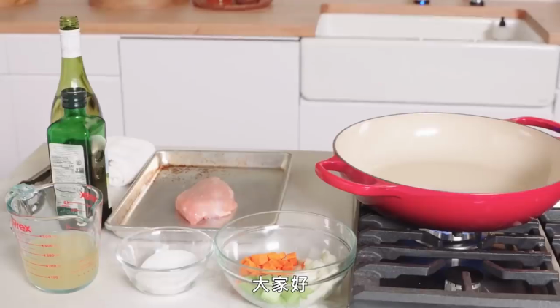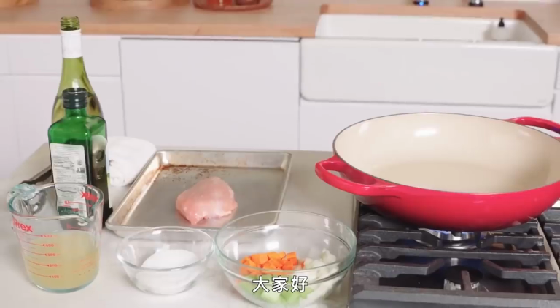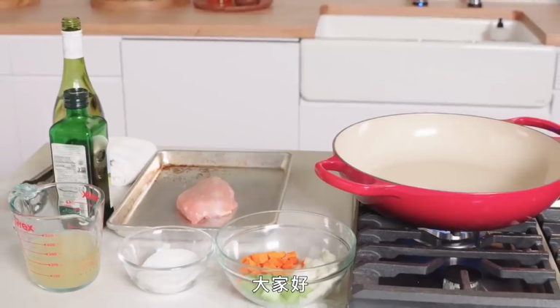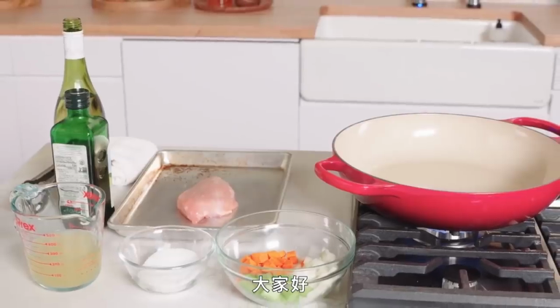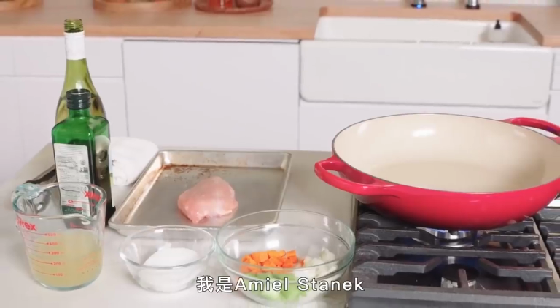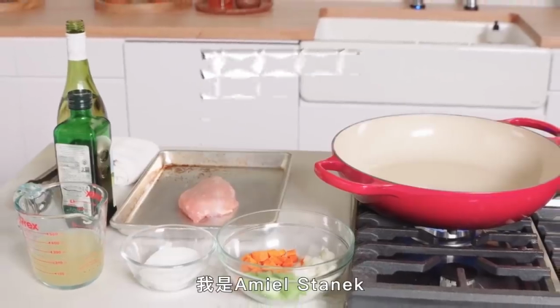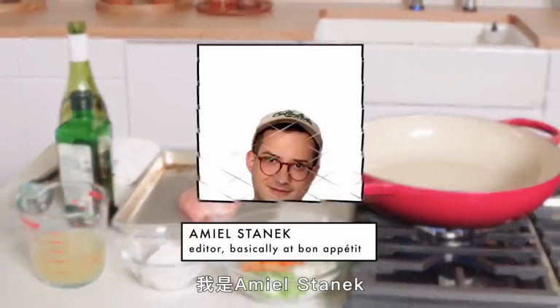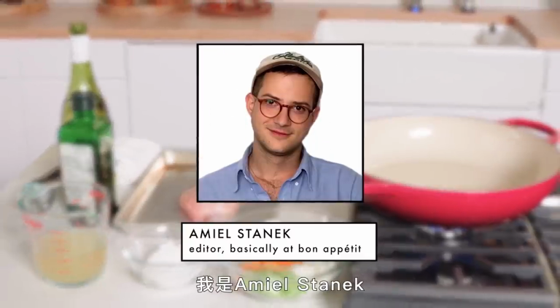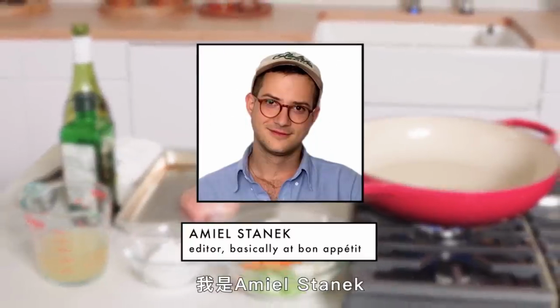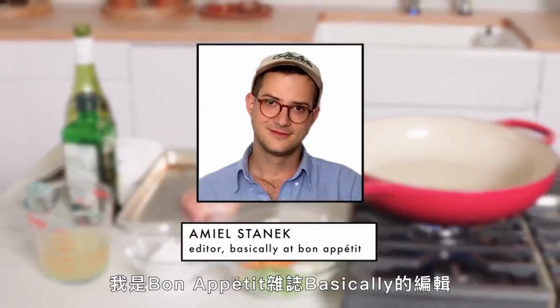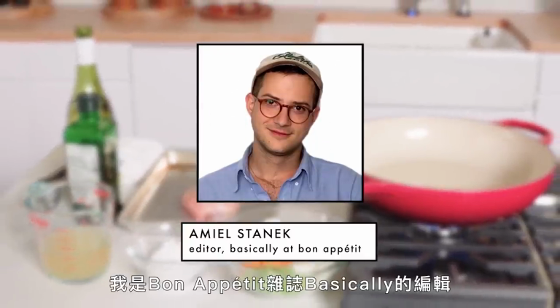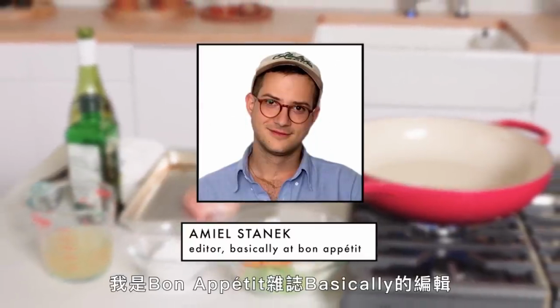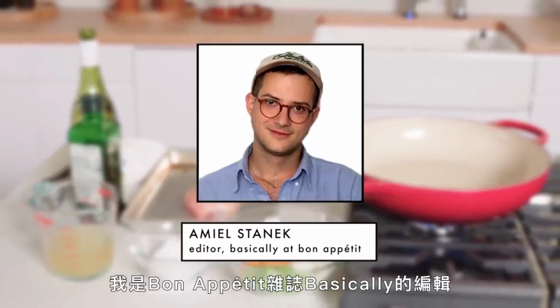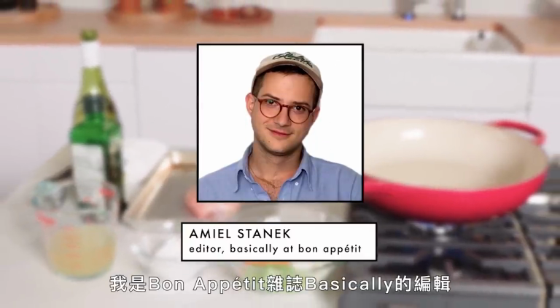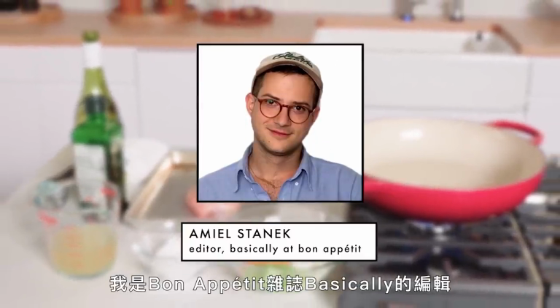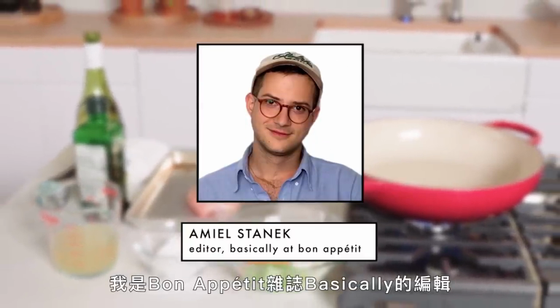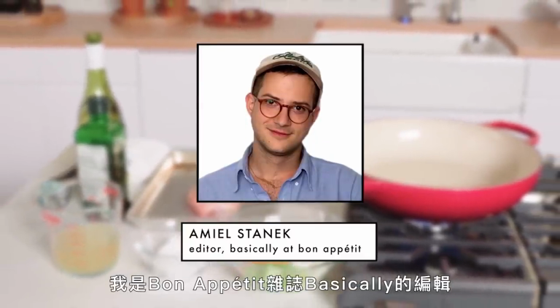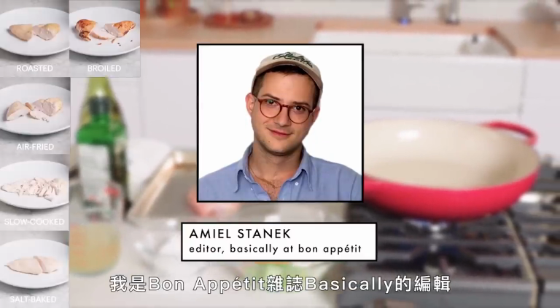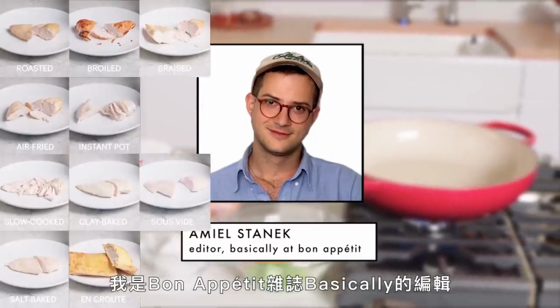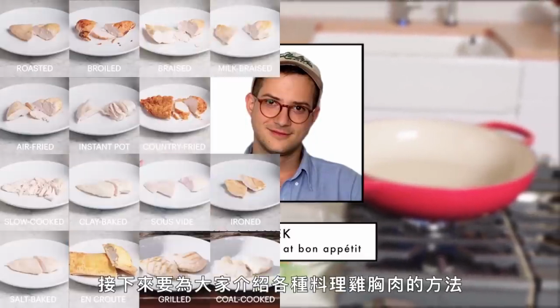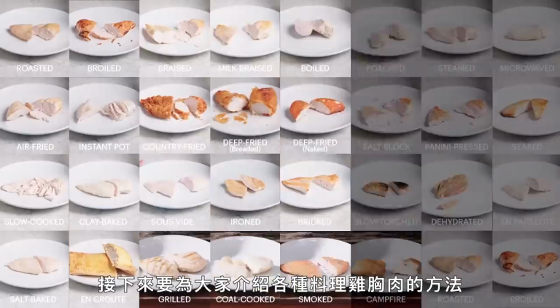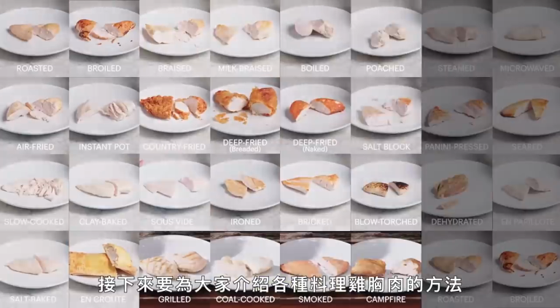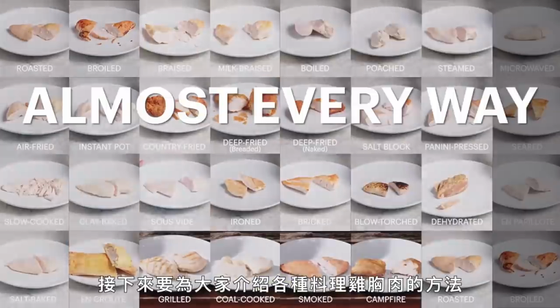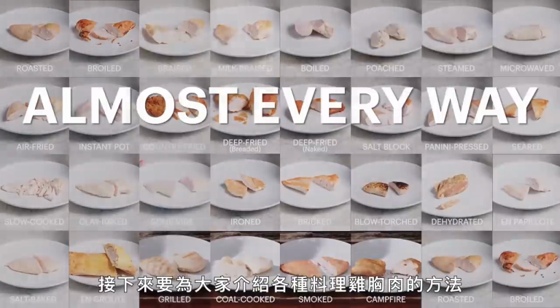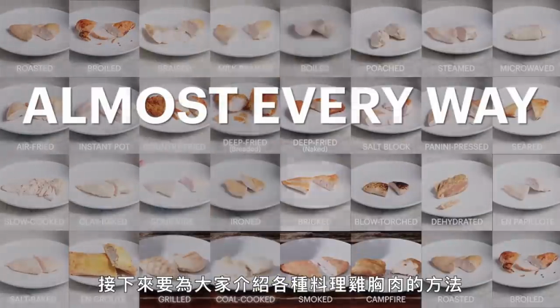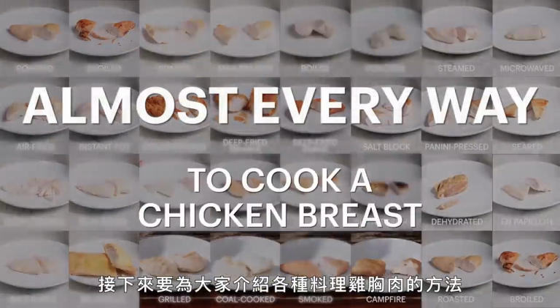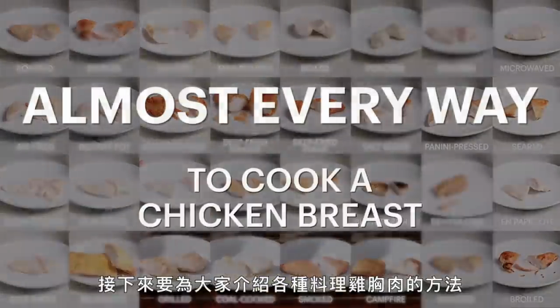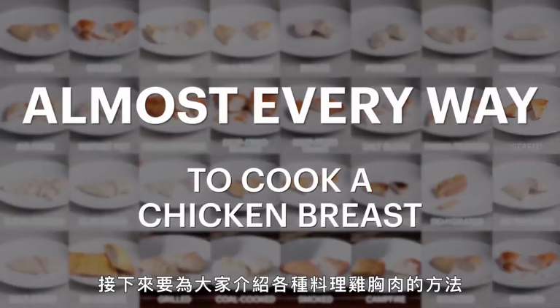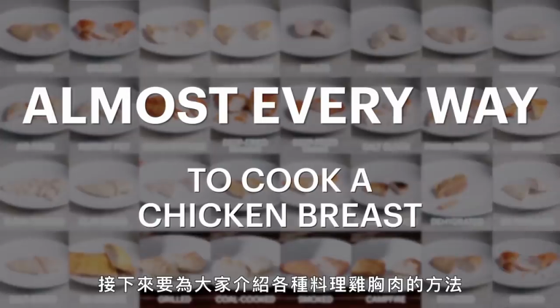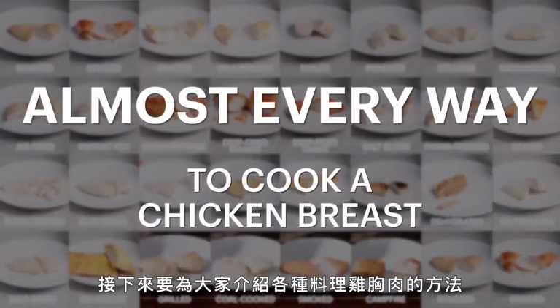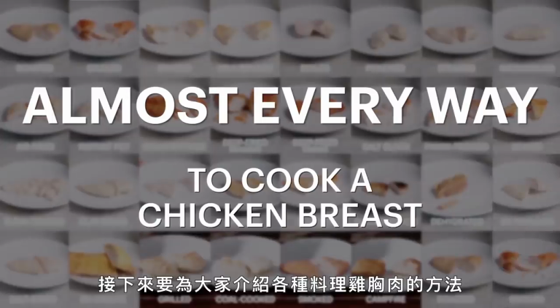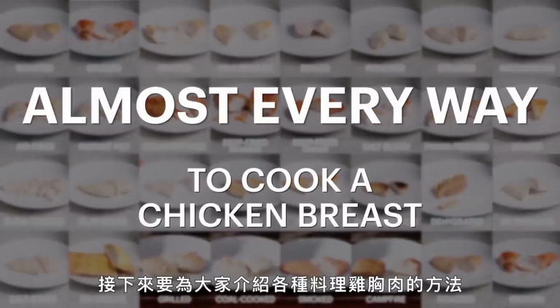Hi everybody, my name's Emil Stanek. I'm the editor of Basically at Bon Appétit, and this is almost every way to cook a chicken breast.